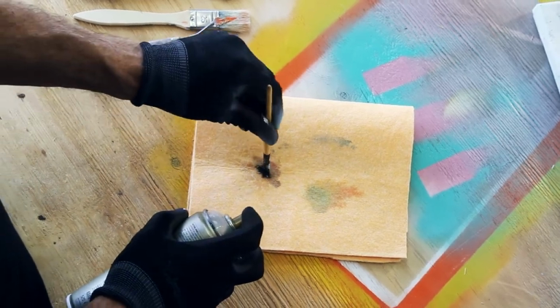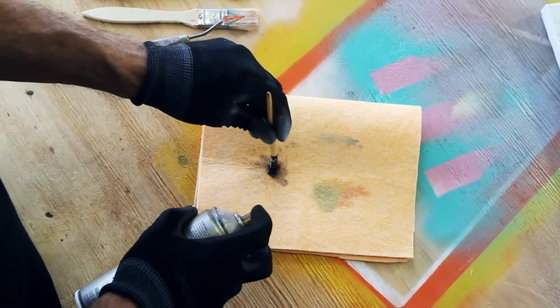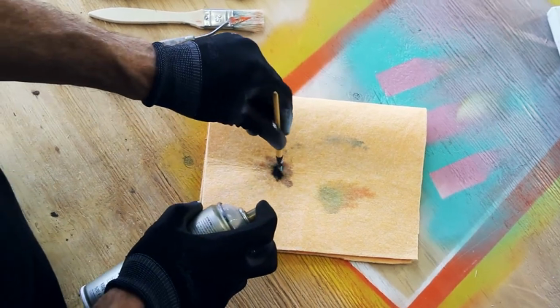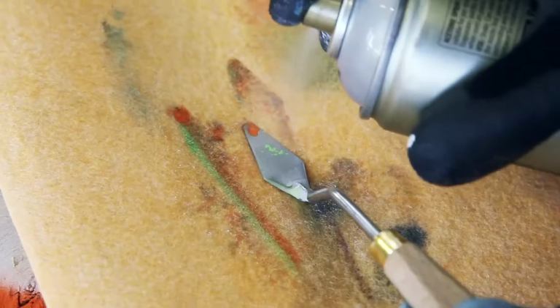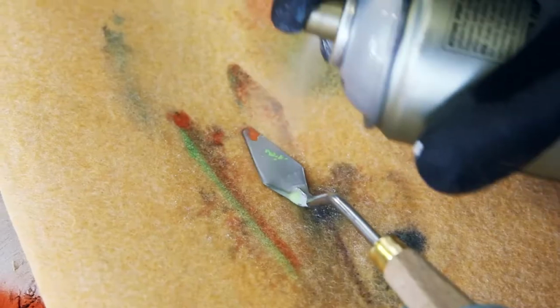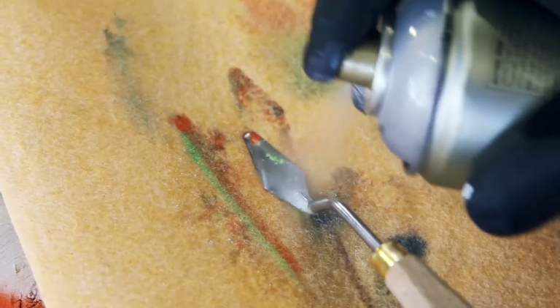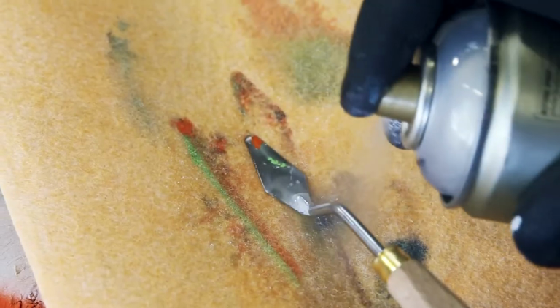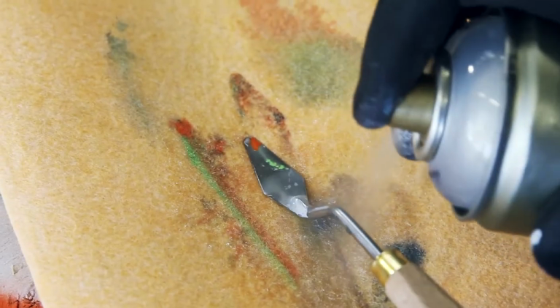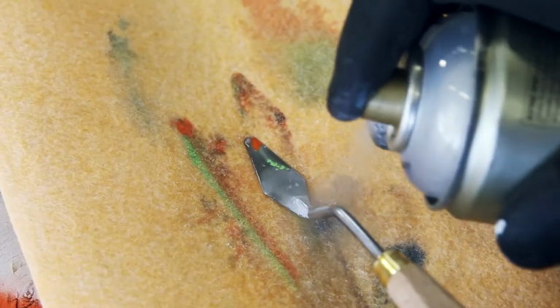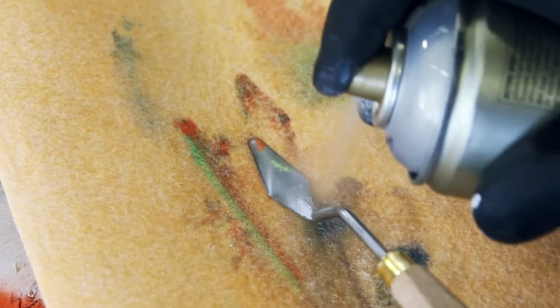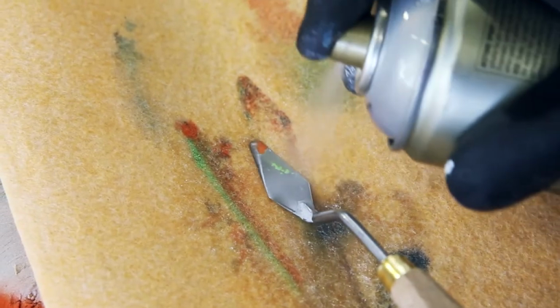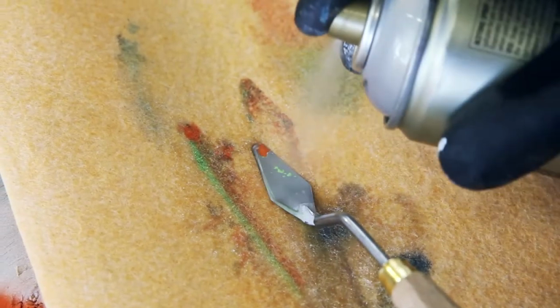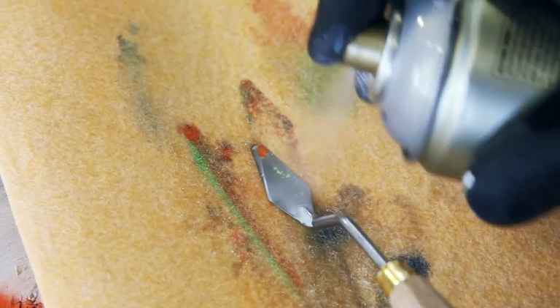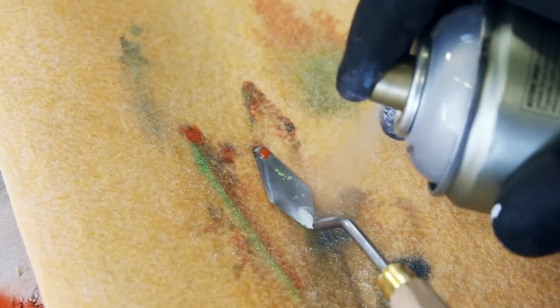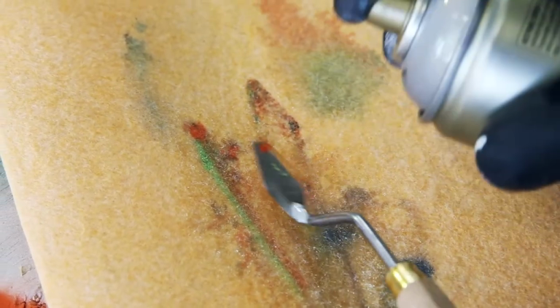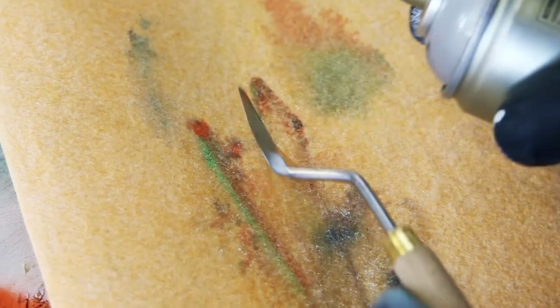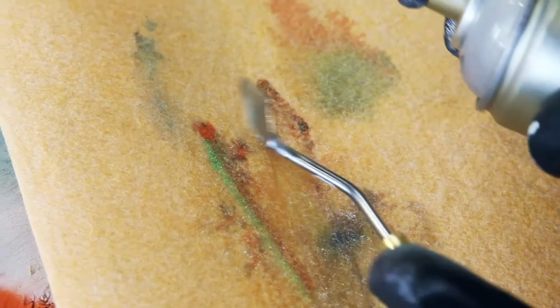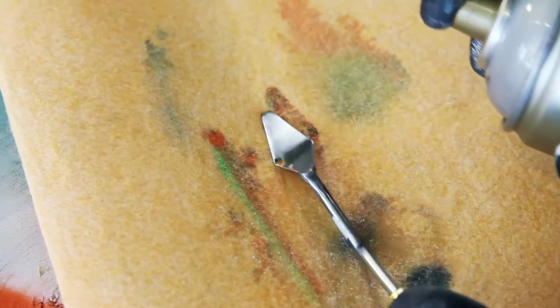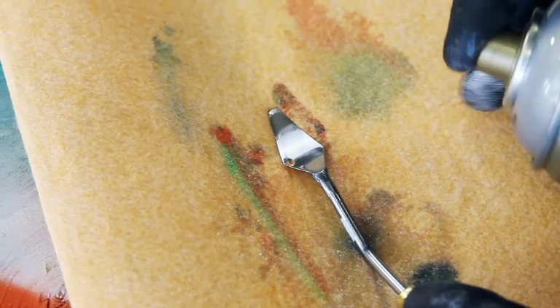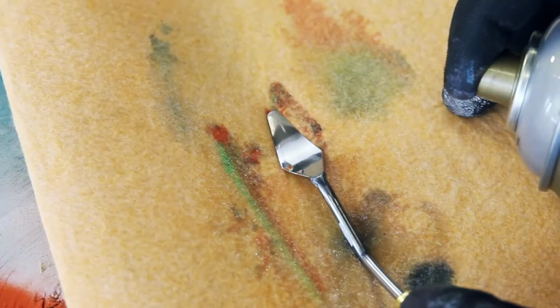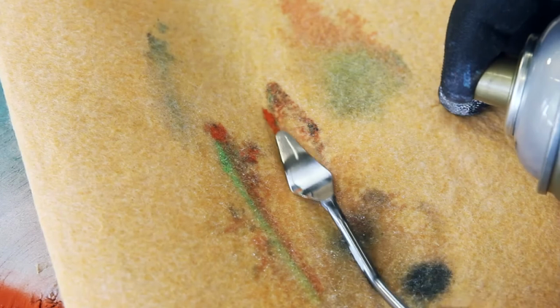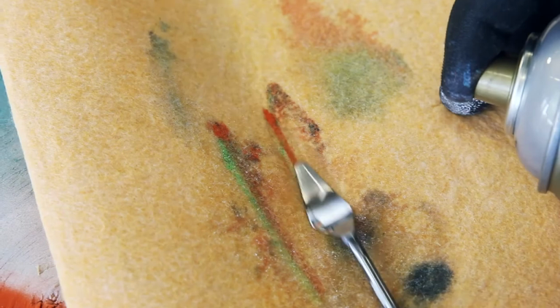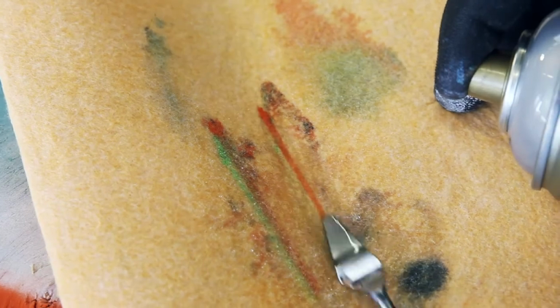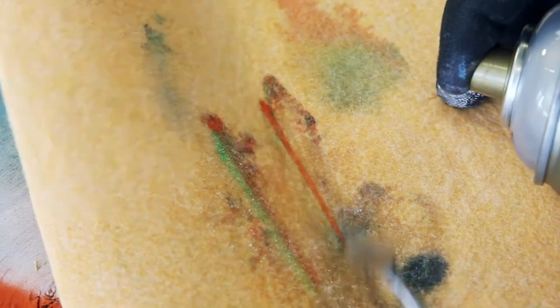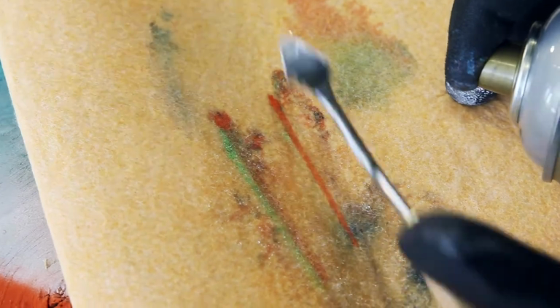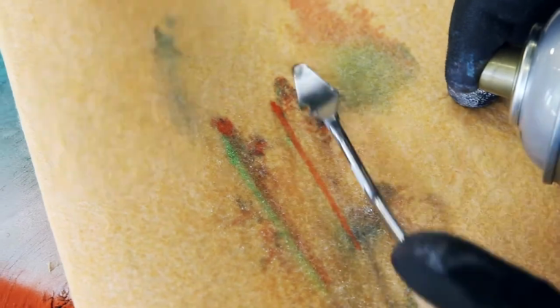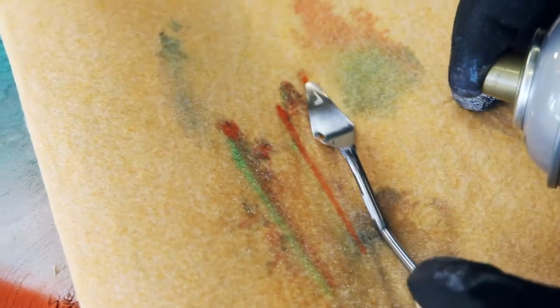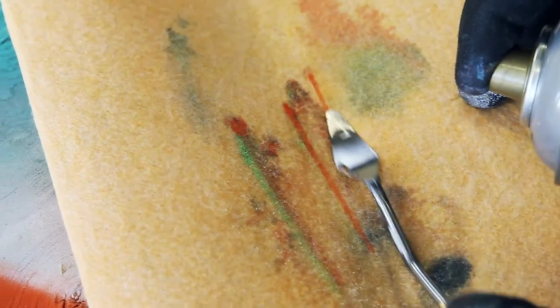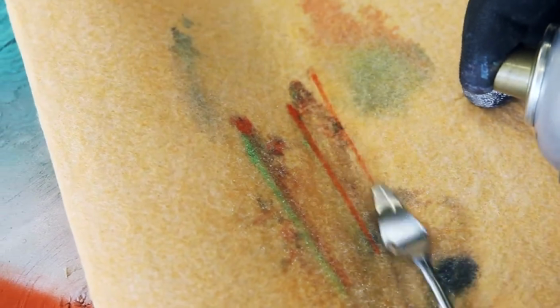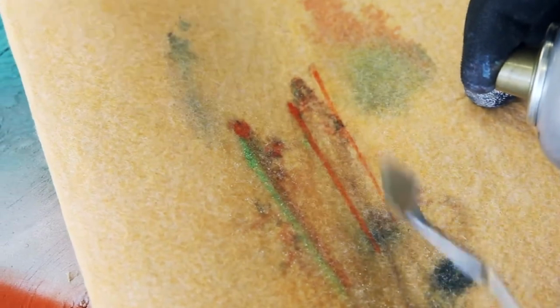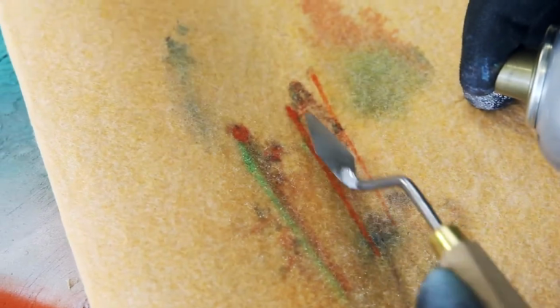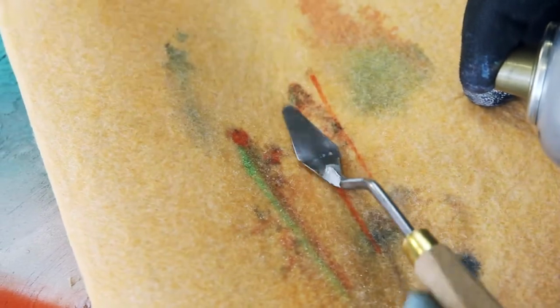The Acetone Spray is also perfect to clean used brushes, palette knives, and other tools.